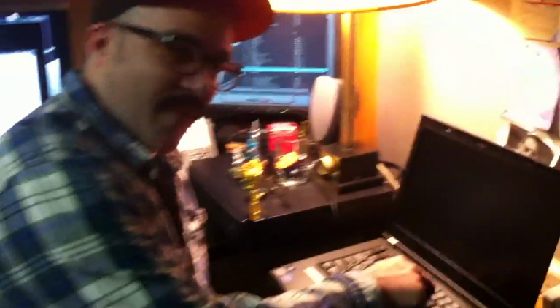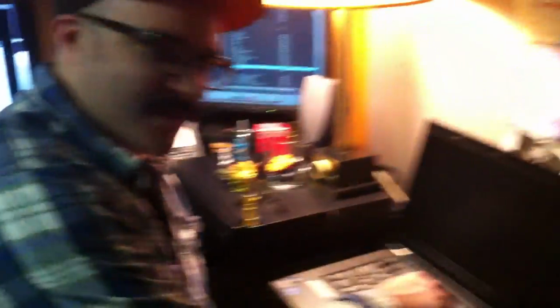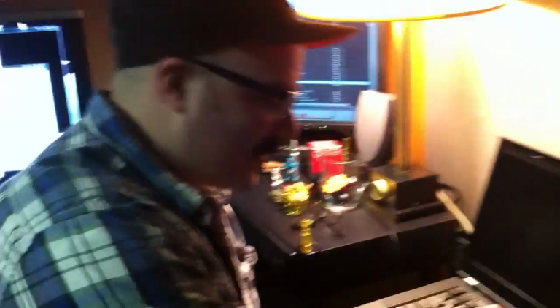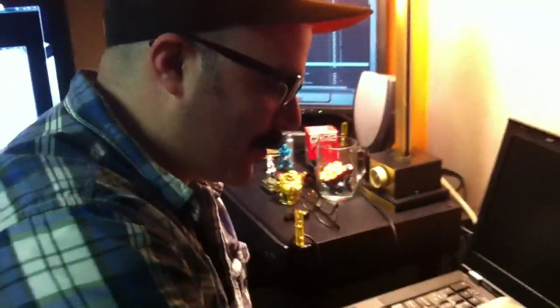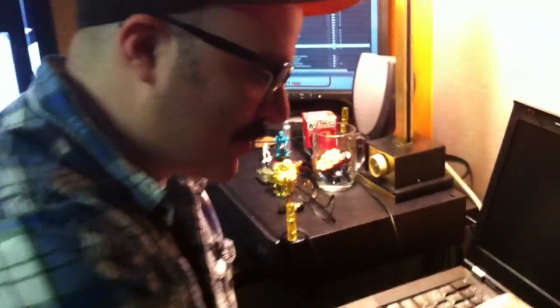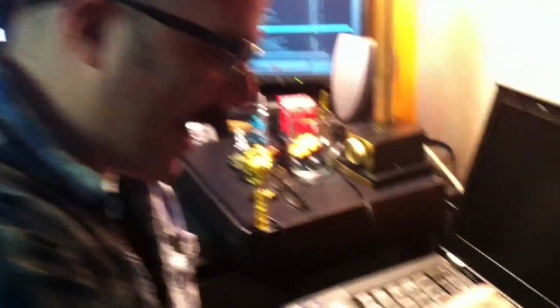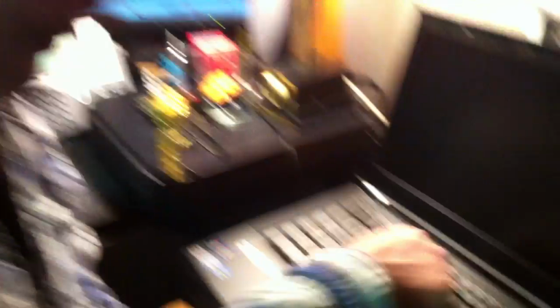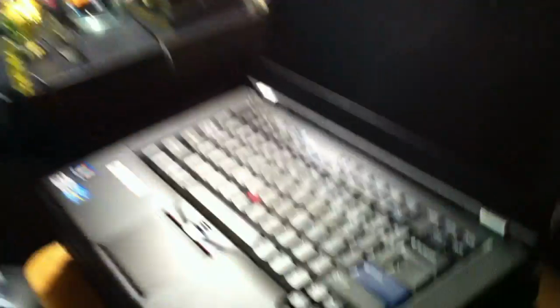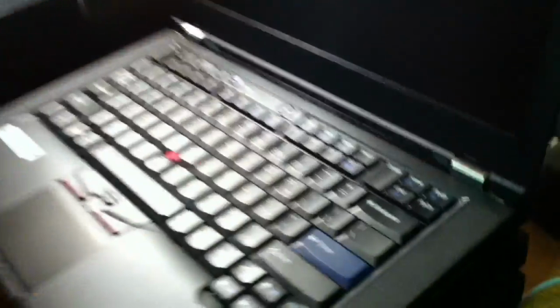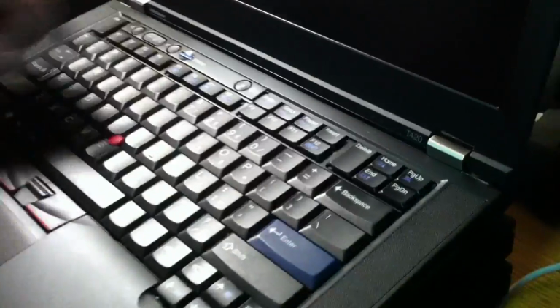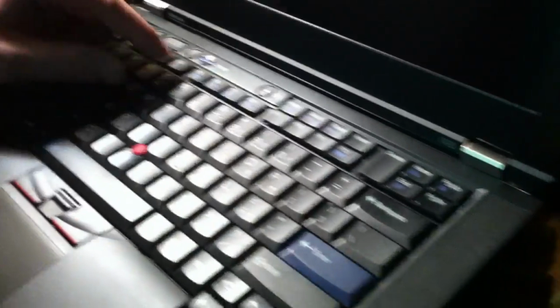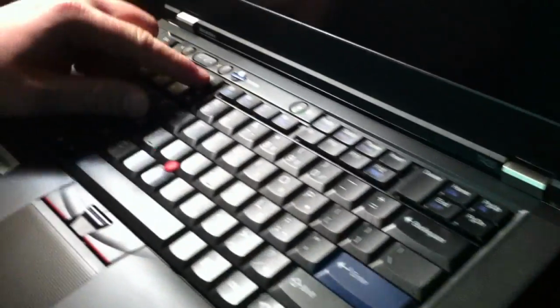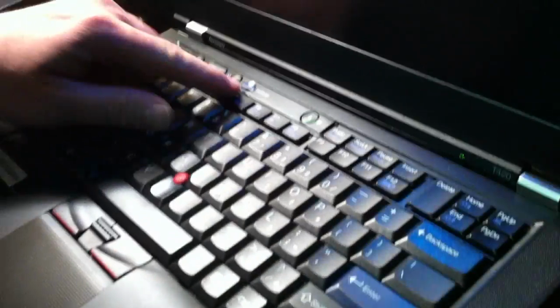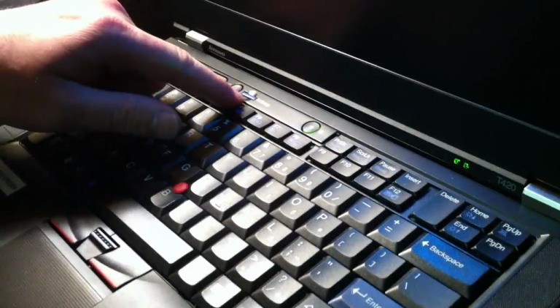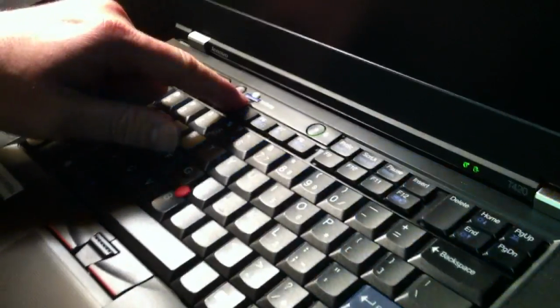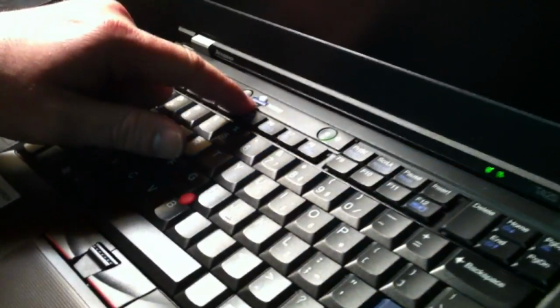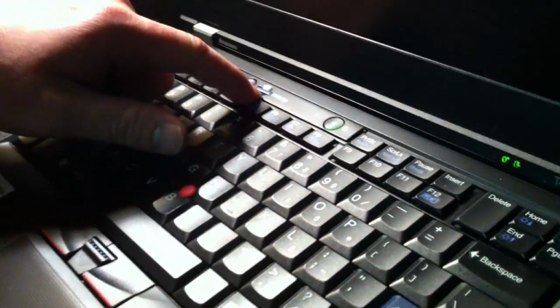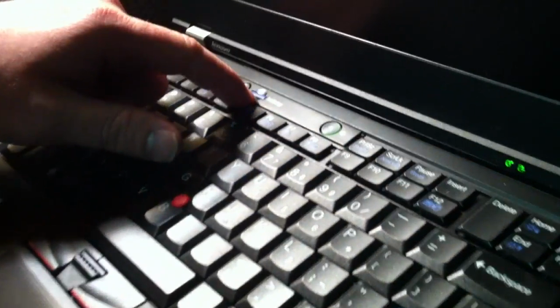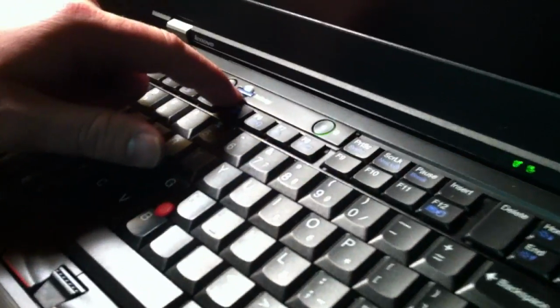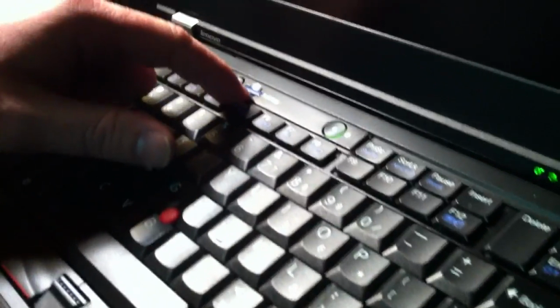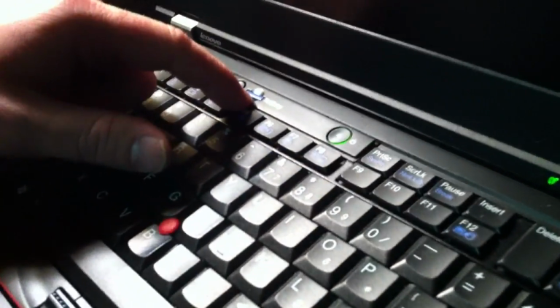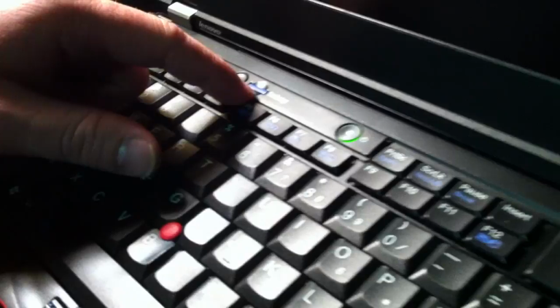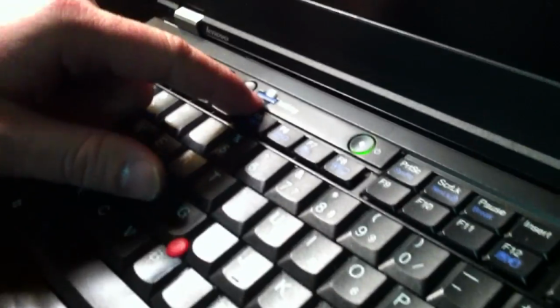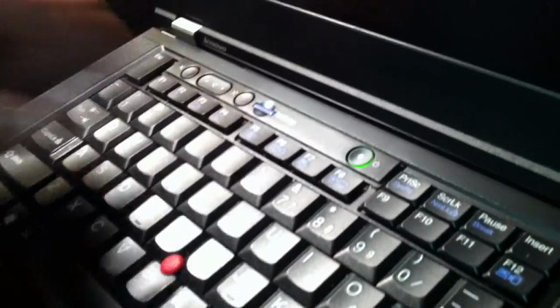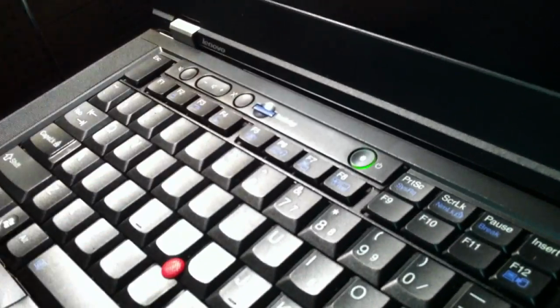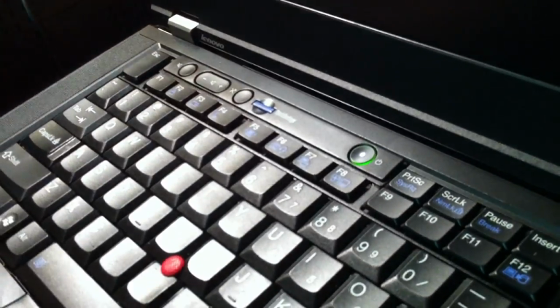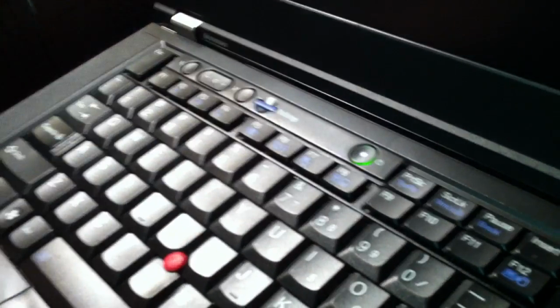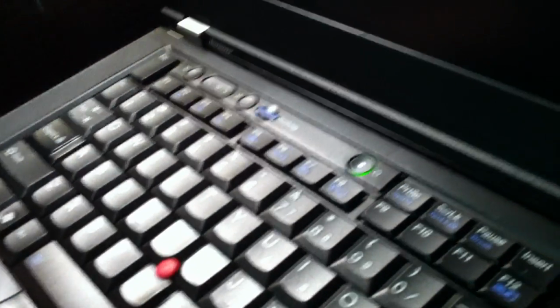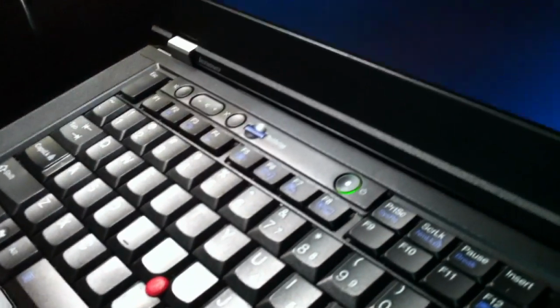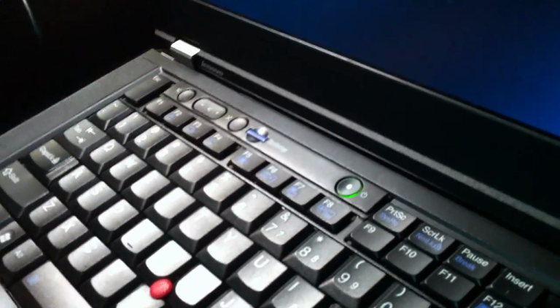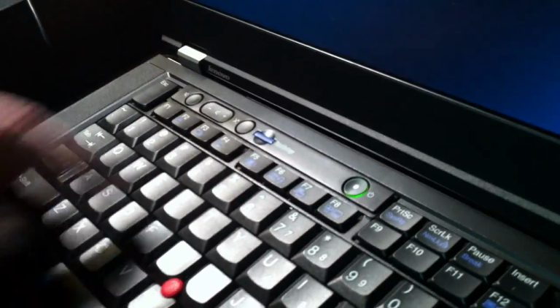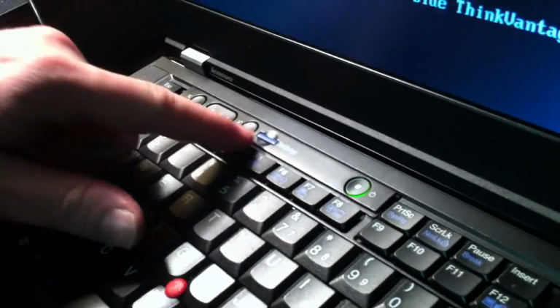First, you push the power button. Notice this ThinkVantage blue button here, because that's going to come in important in several seconds.